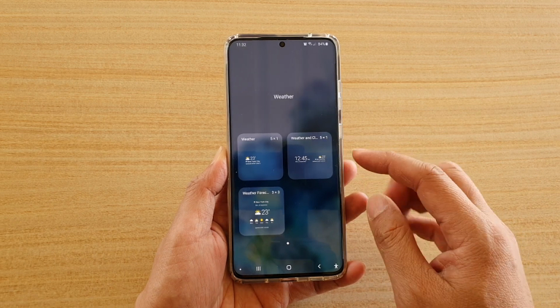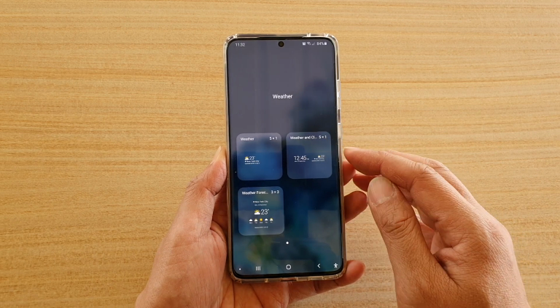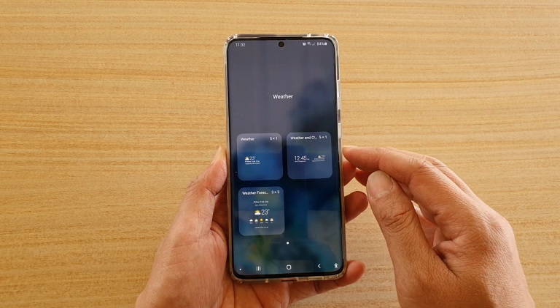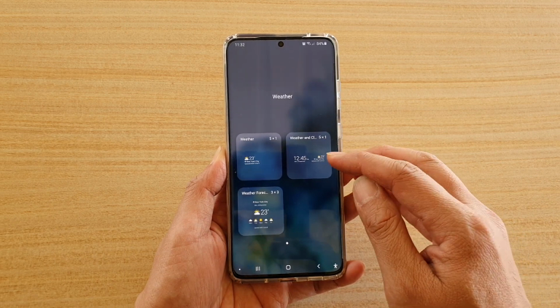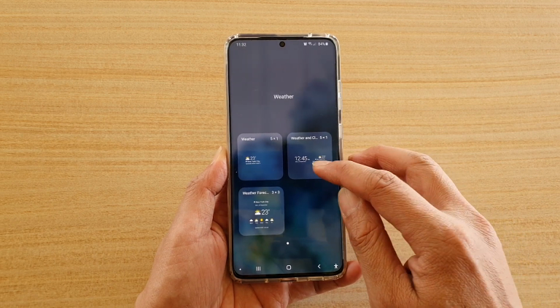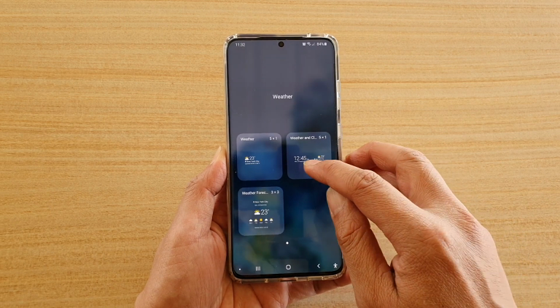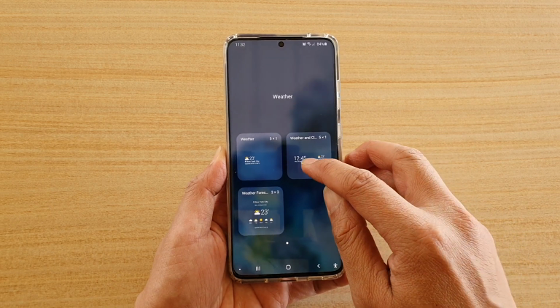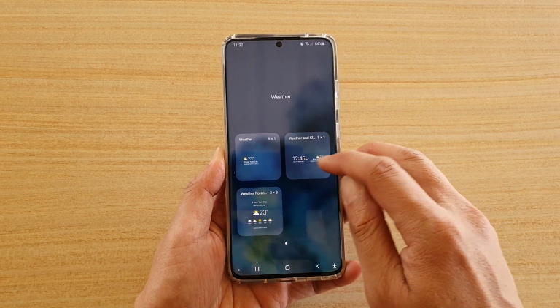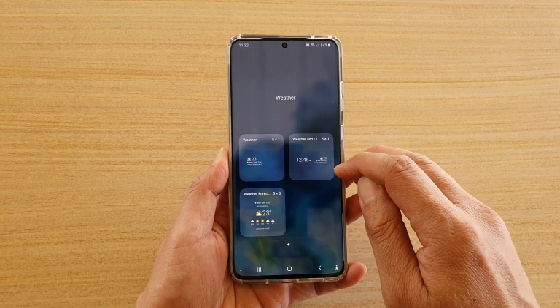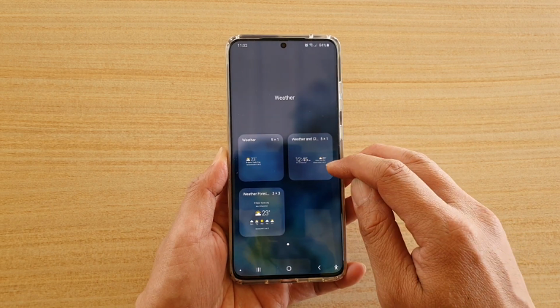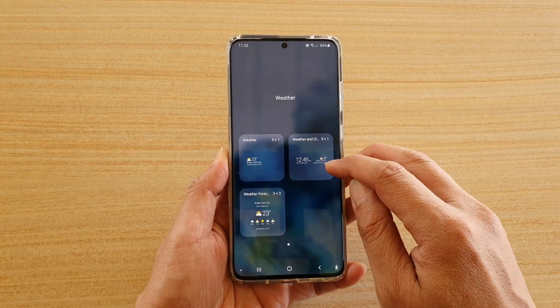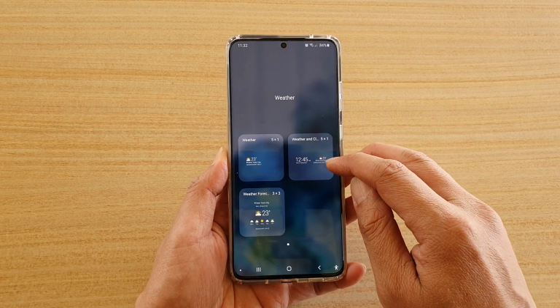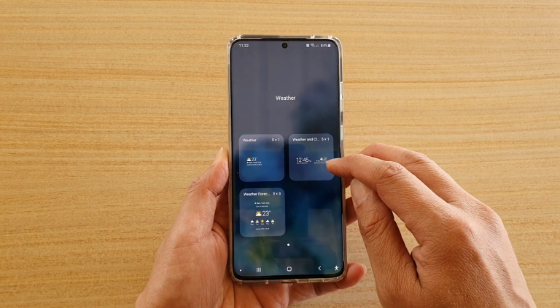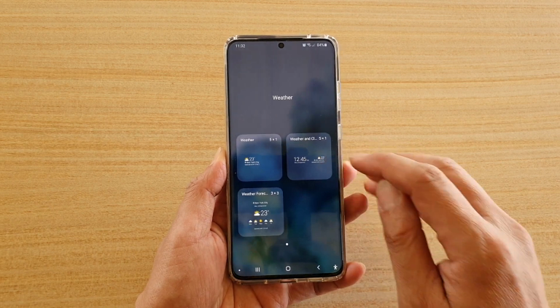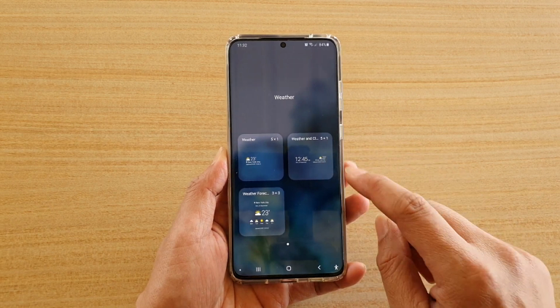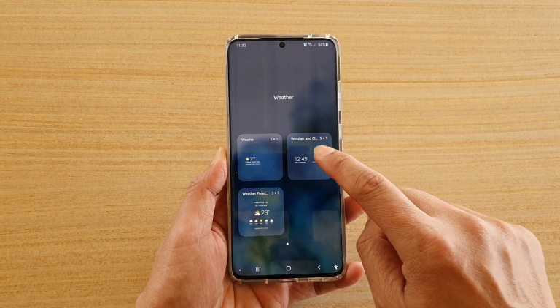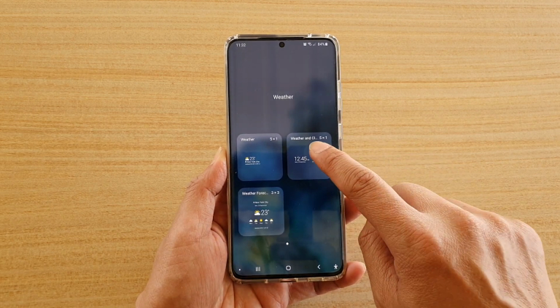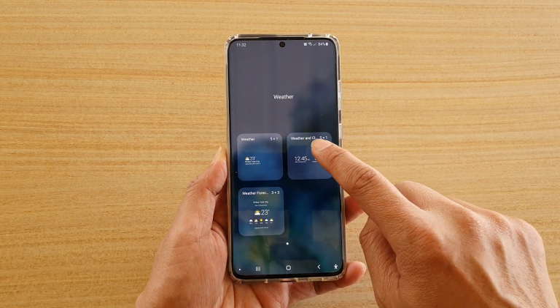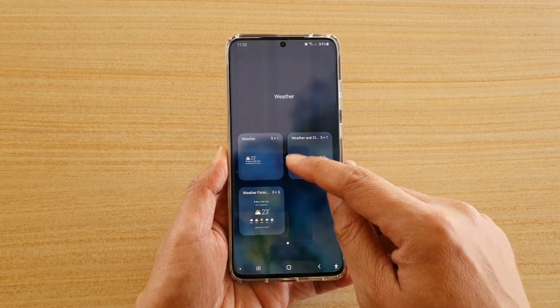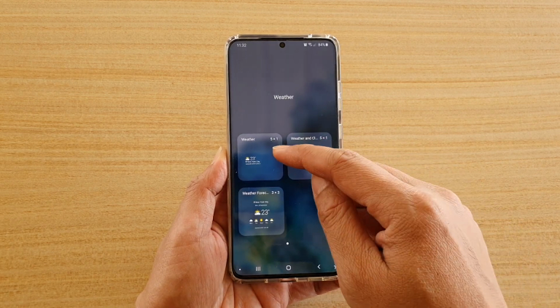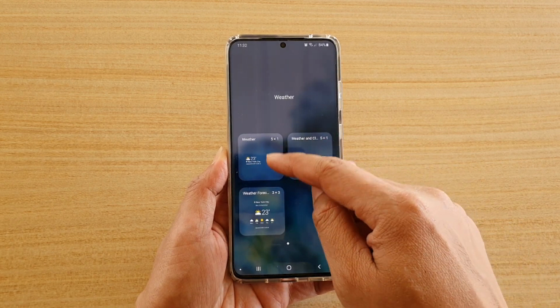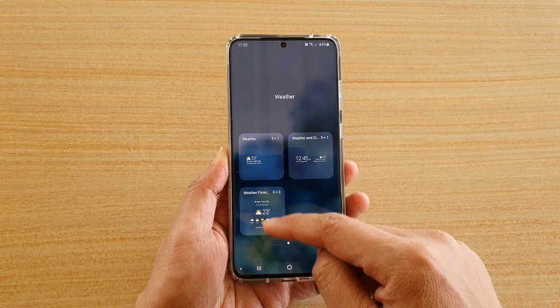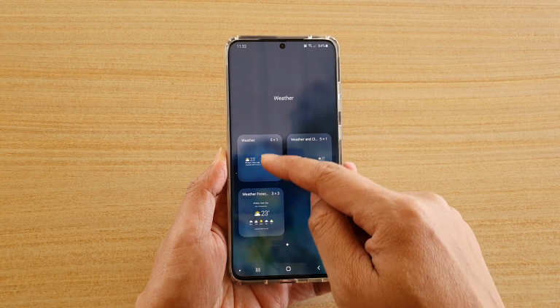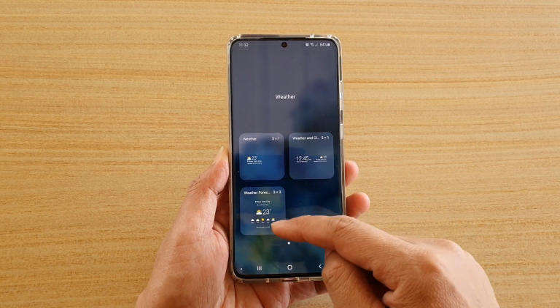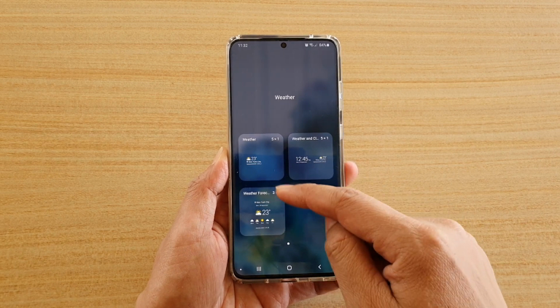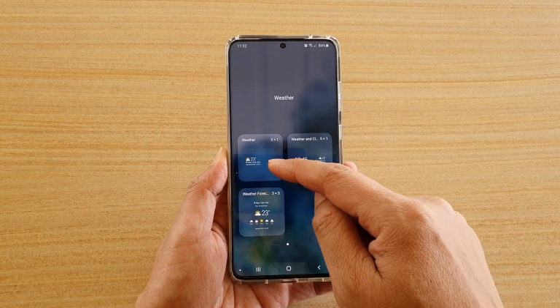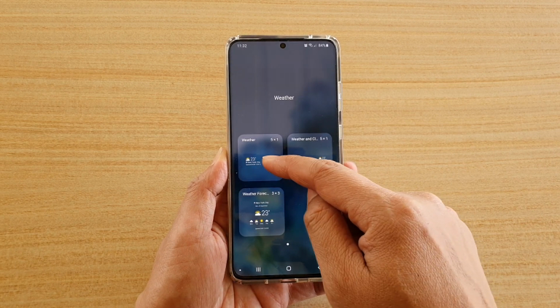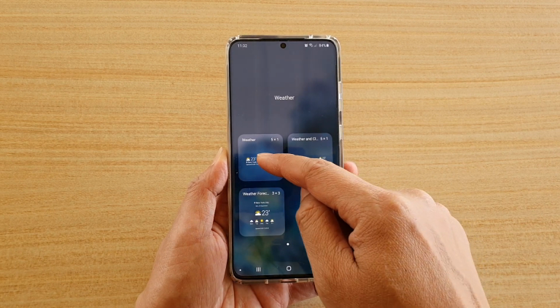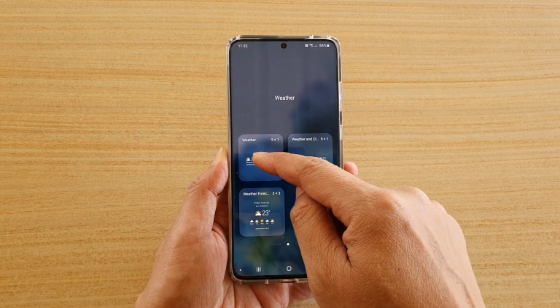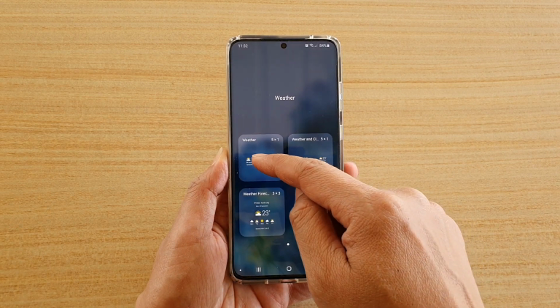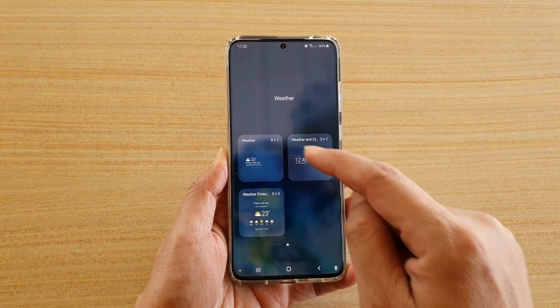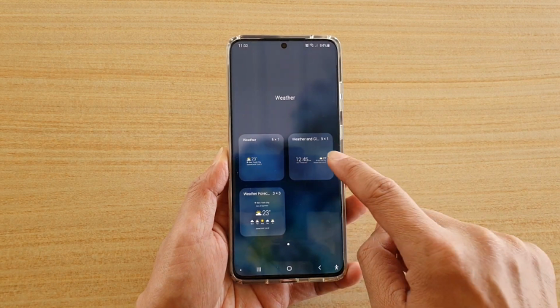So this will show both the clock and the weather at the same time. Whereas if you choose the other one, it only shows the weather information.